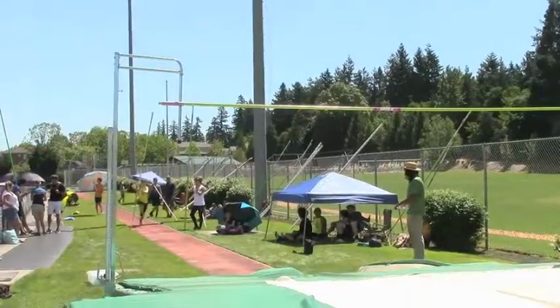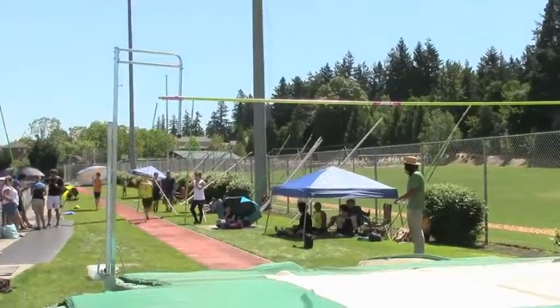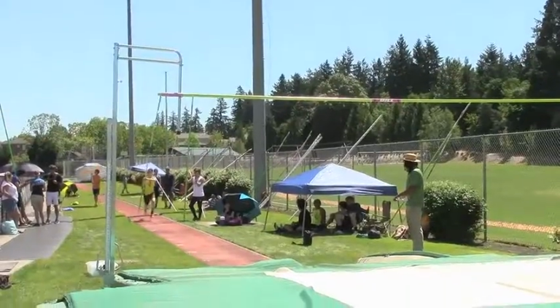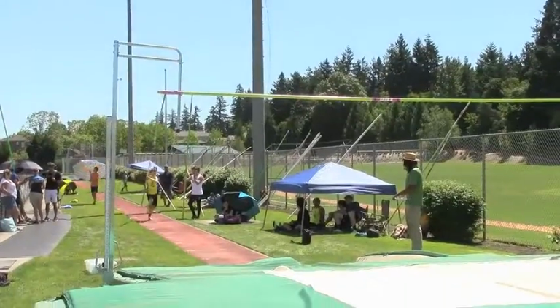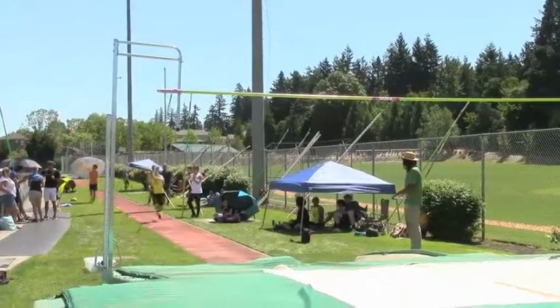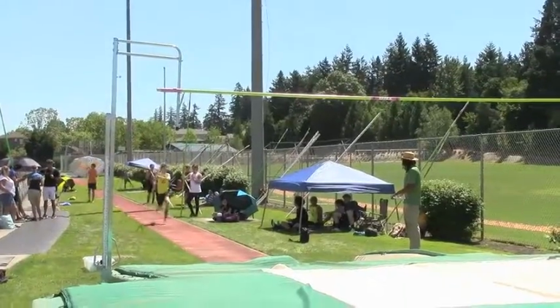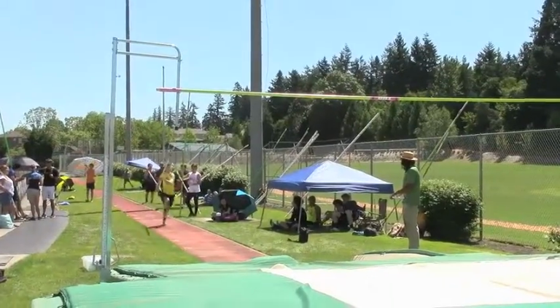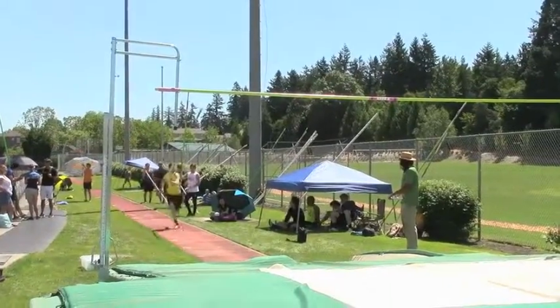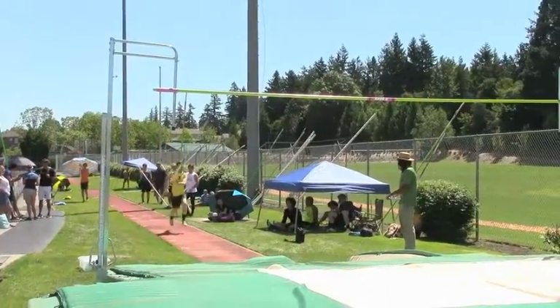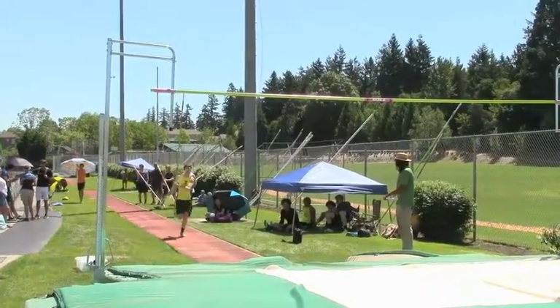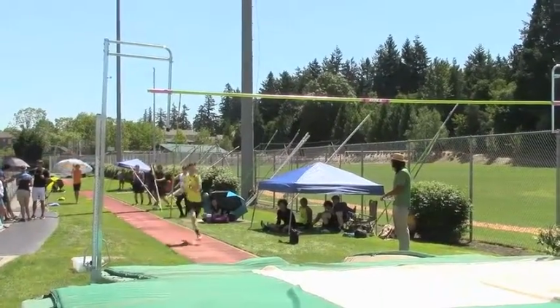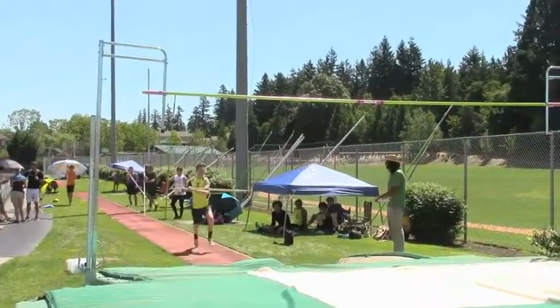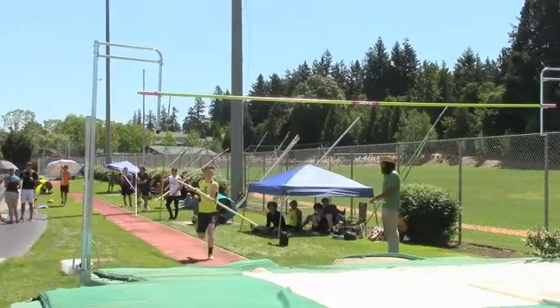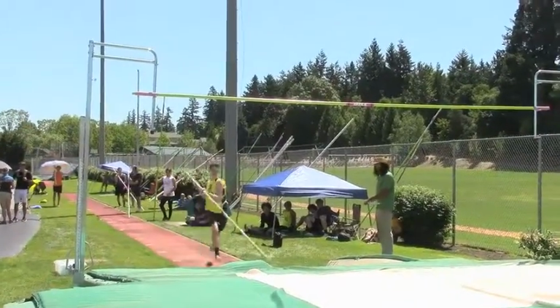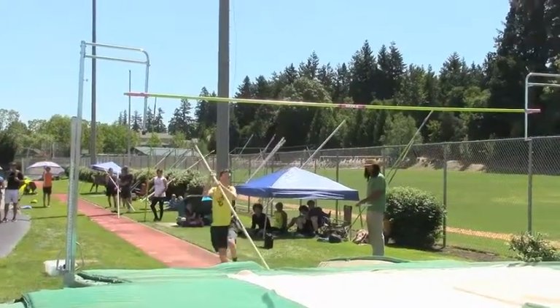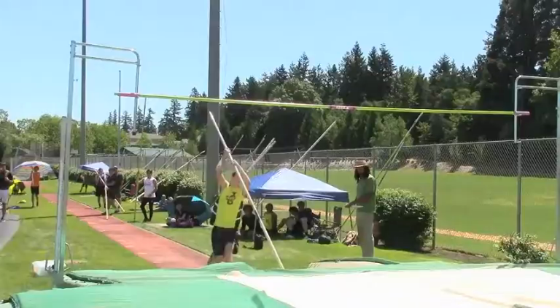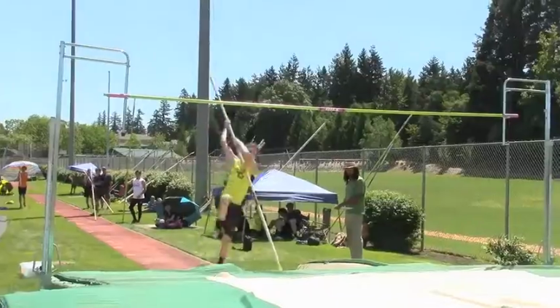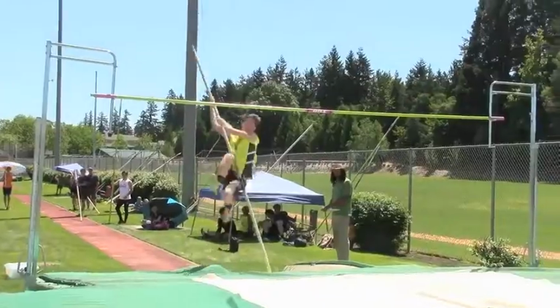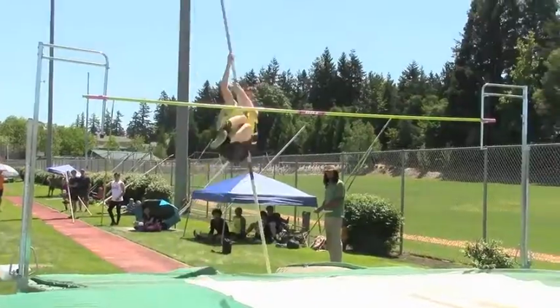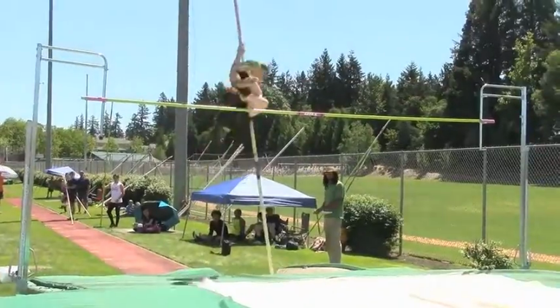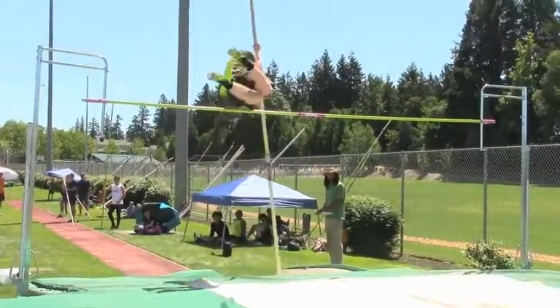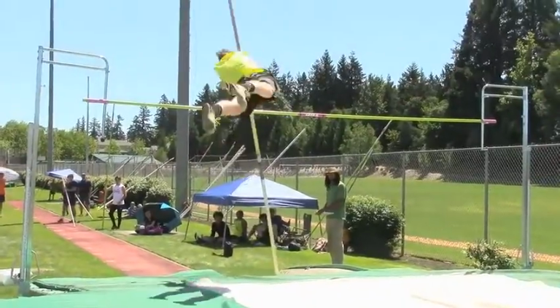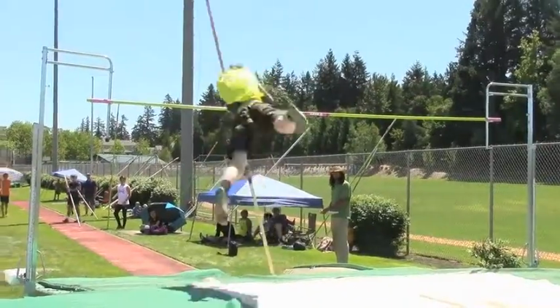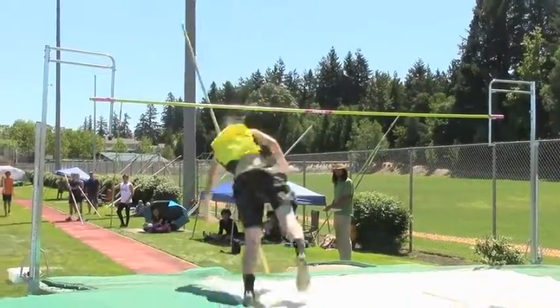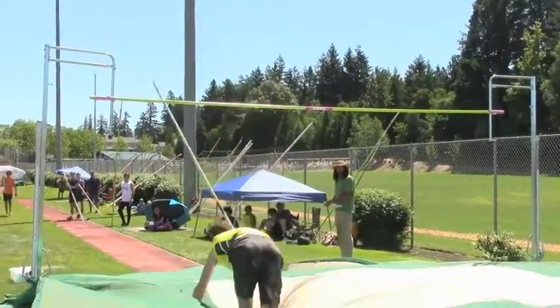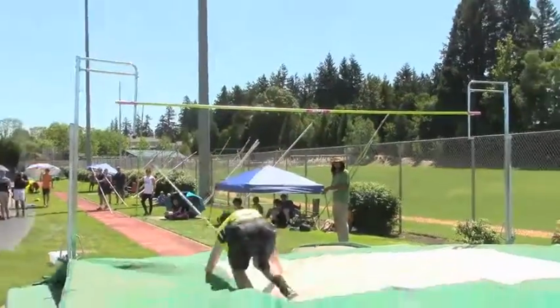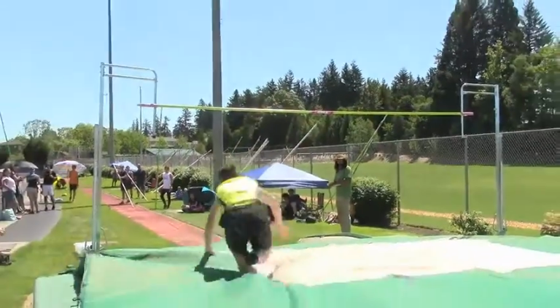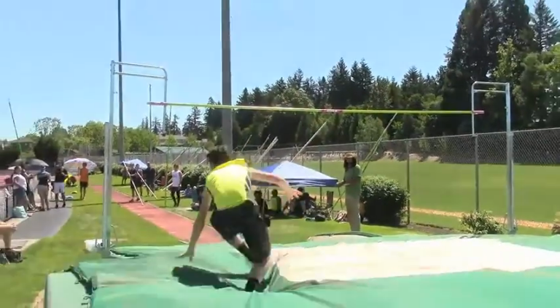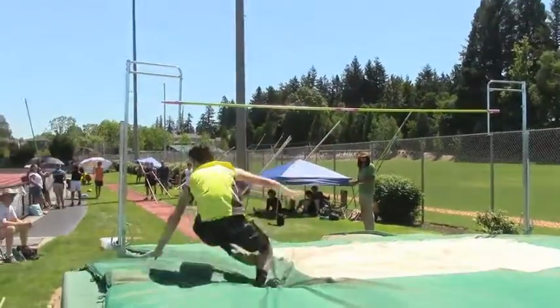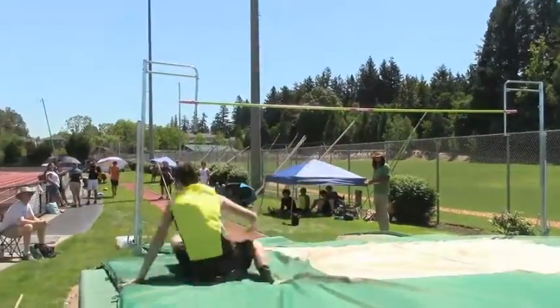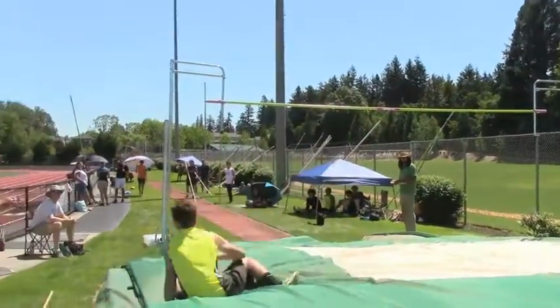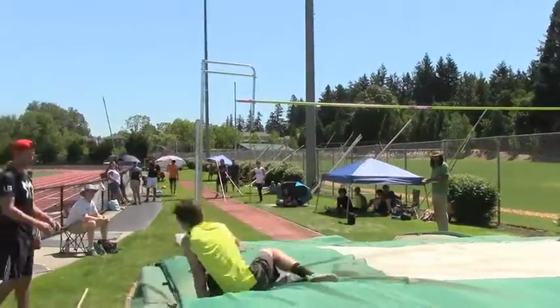First attempt for Daniel at 235 centimeters, about 7'6". And he's over.